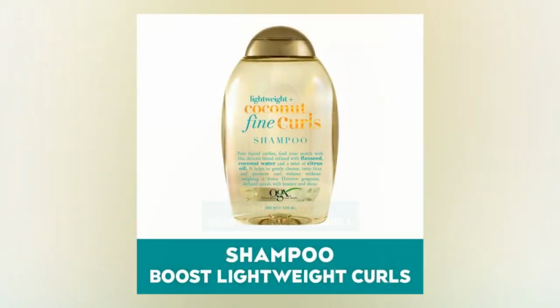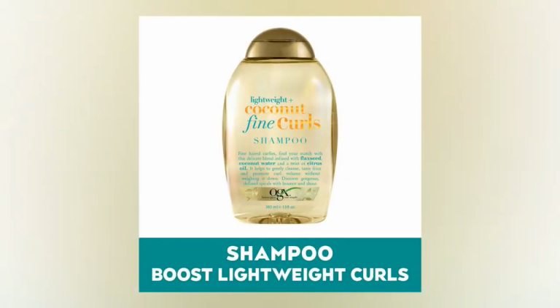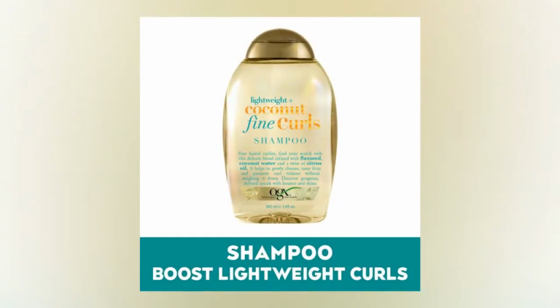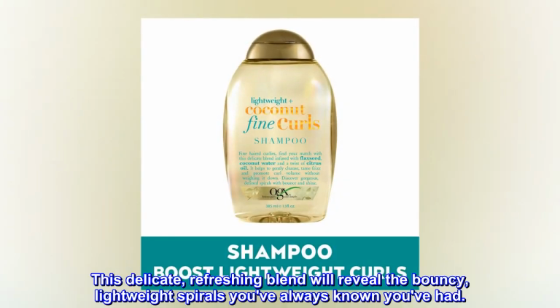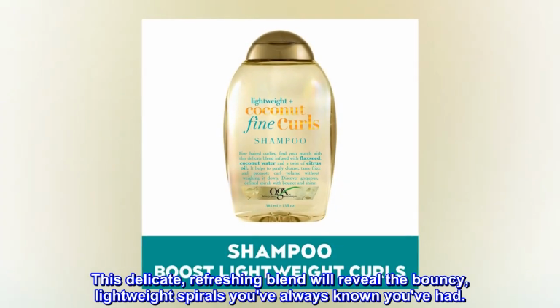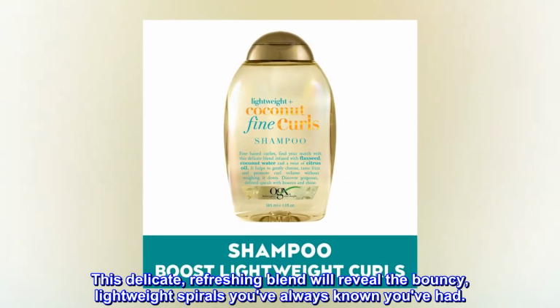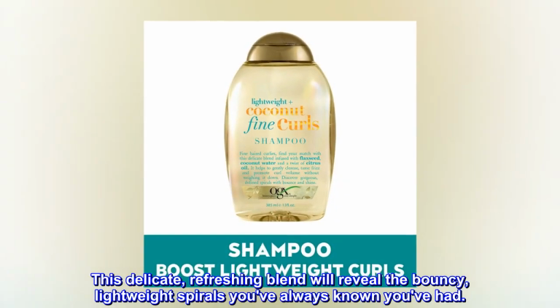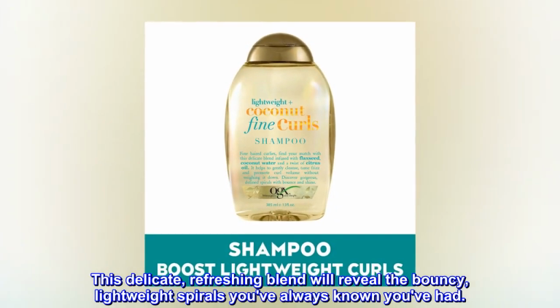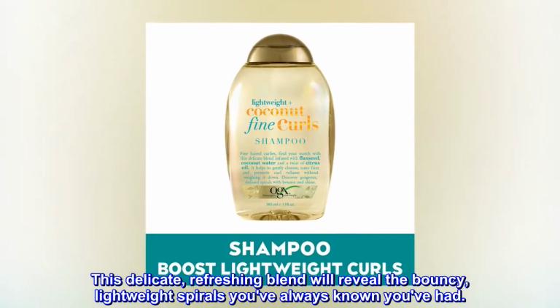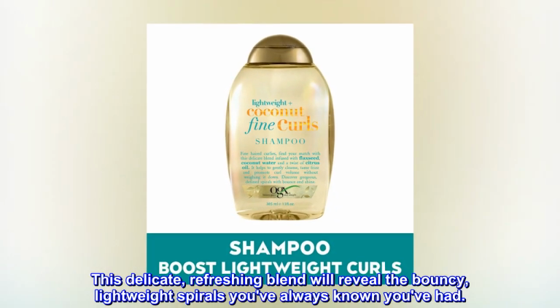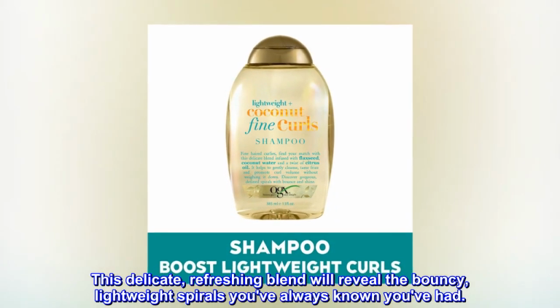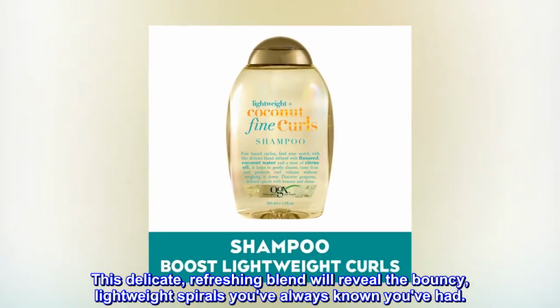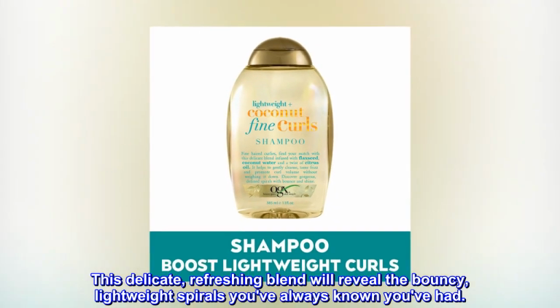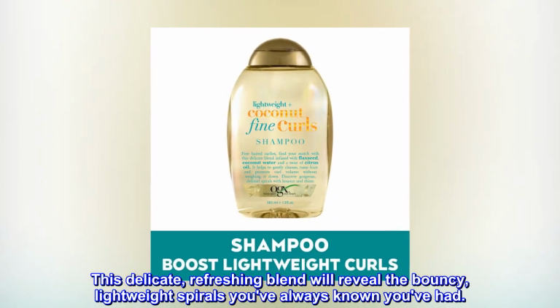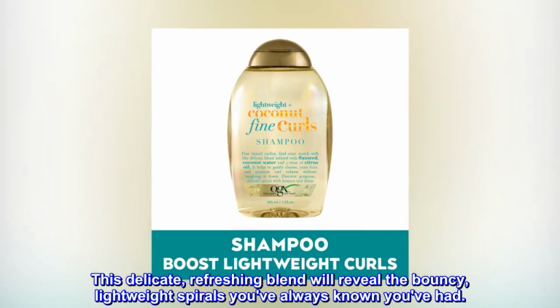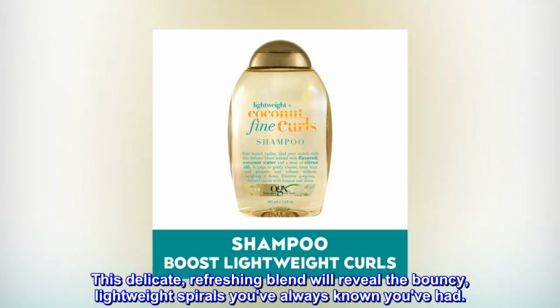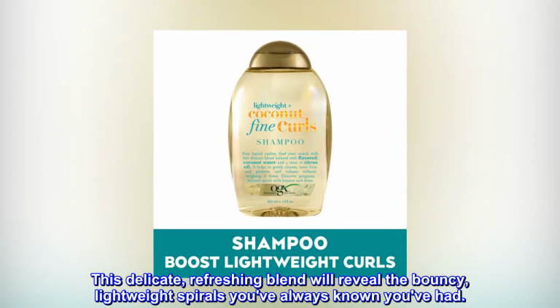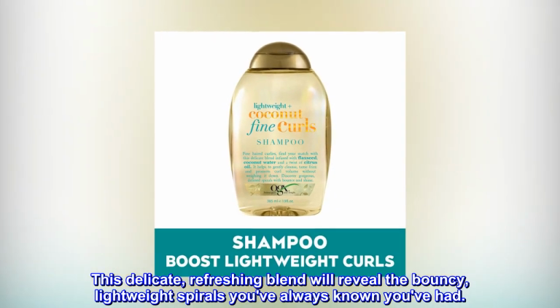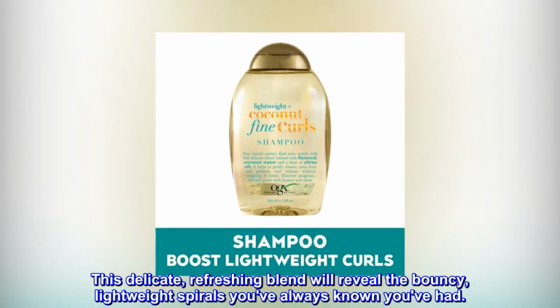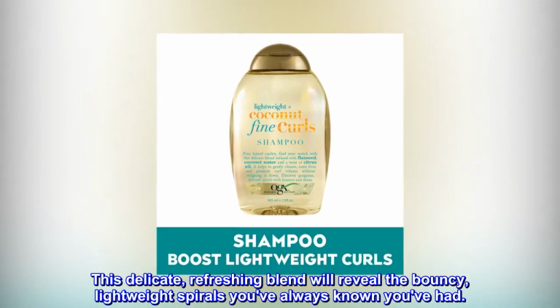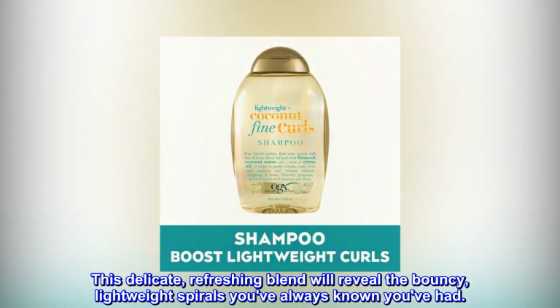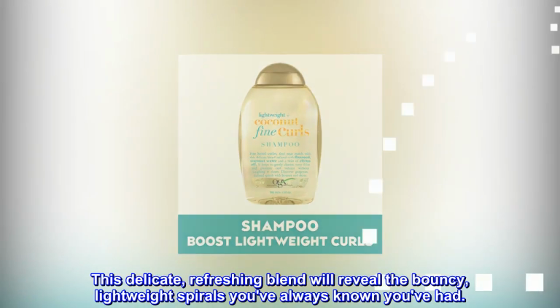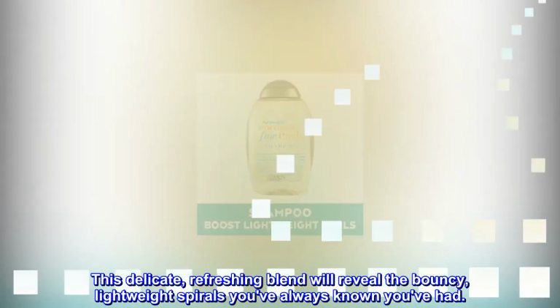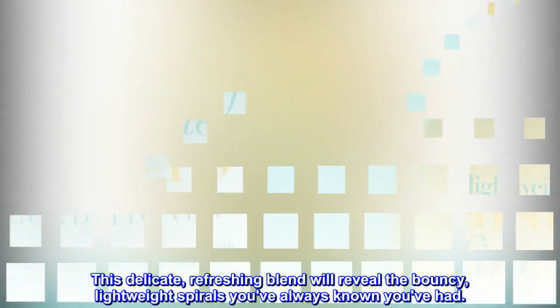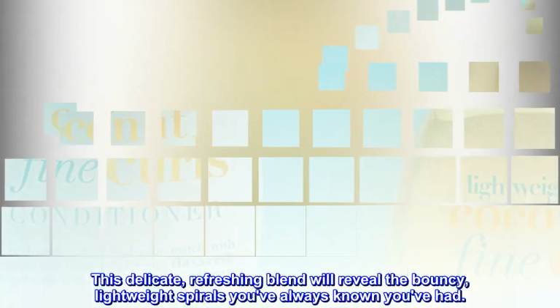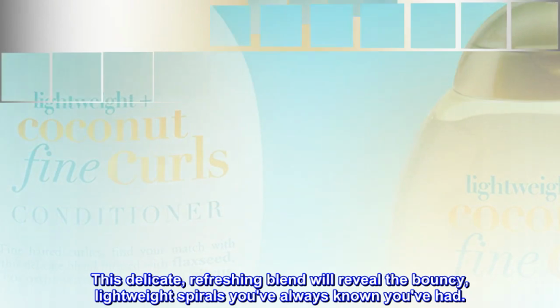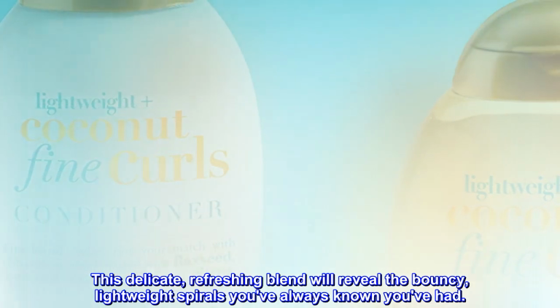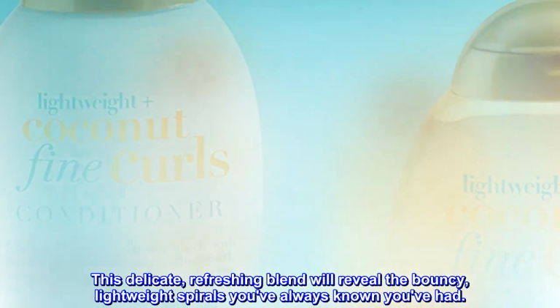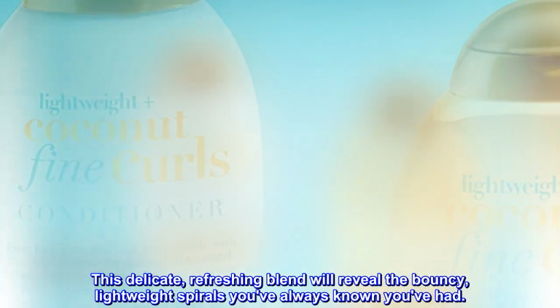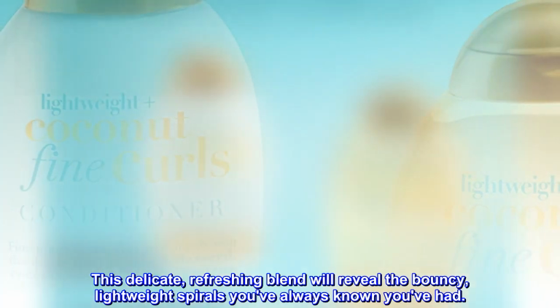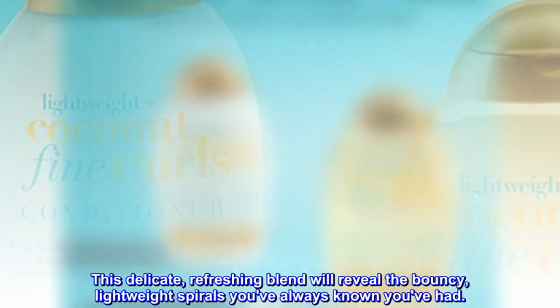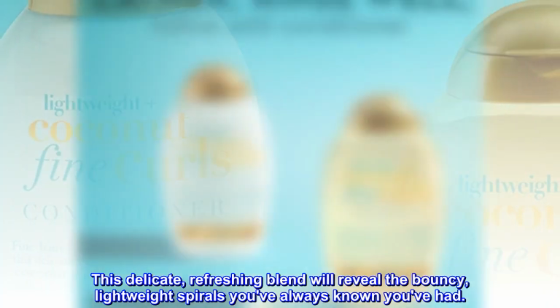This delicate, refreshing blend will reveal the bouncy, lightweight spirals you've always known you've had.